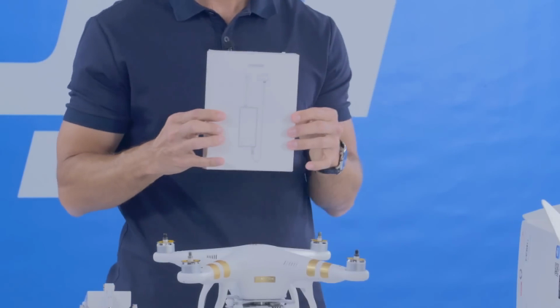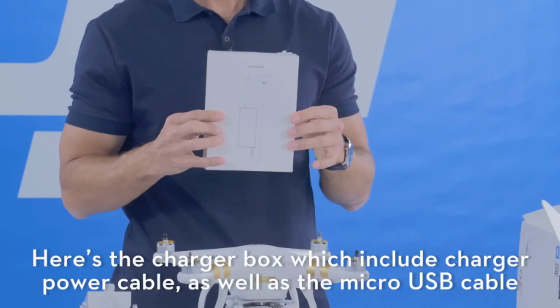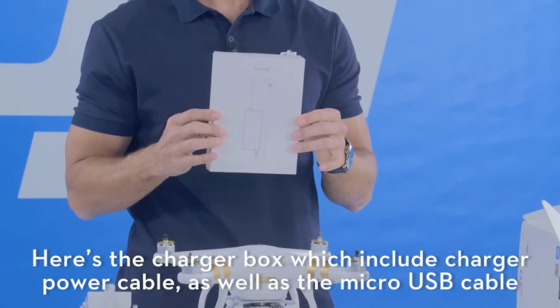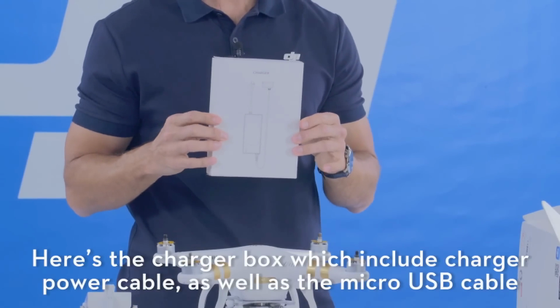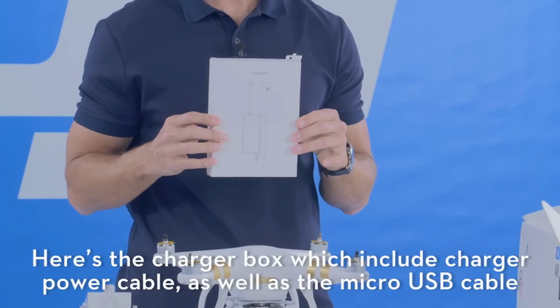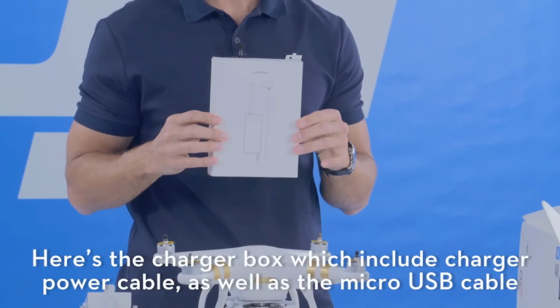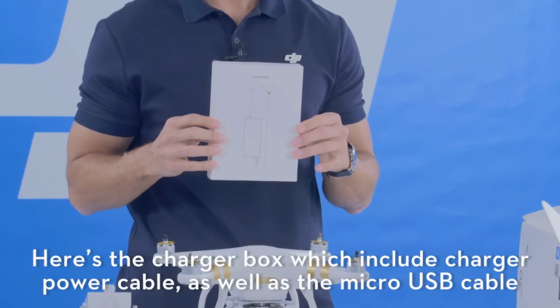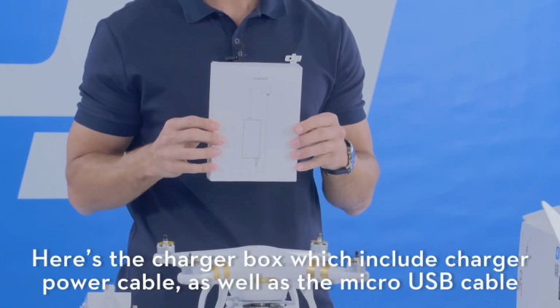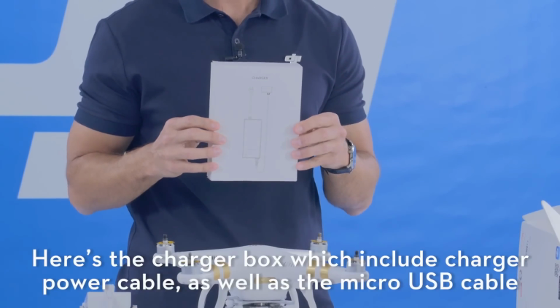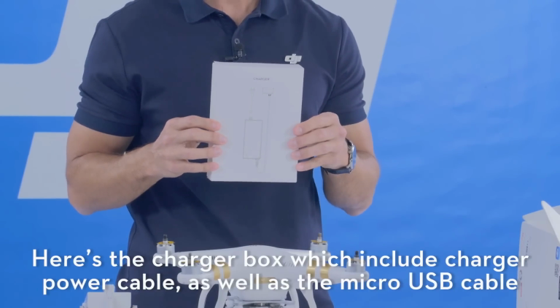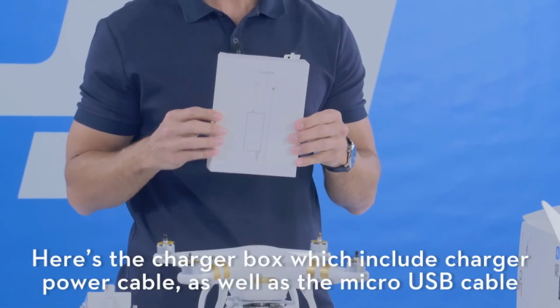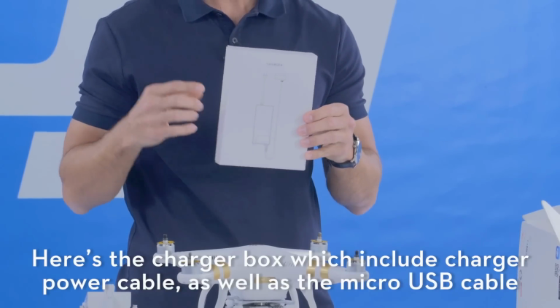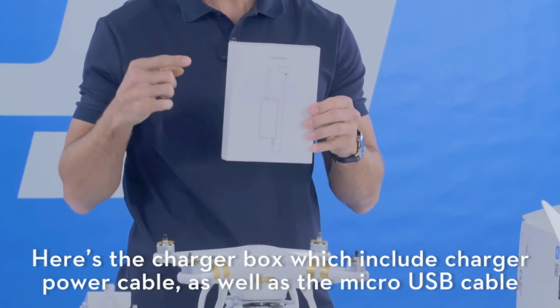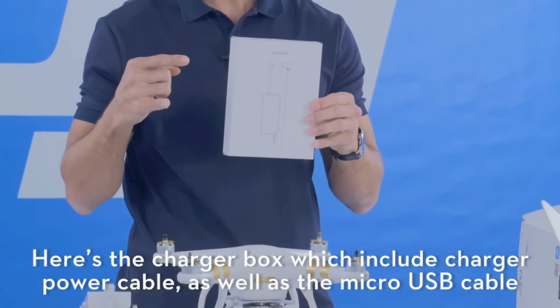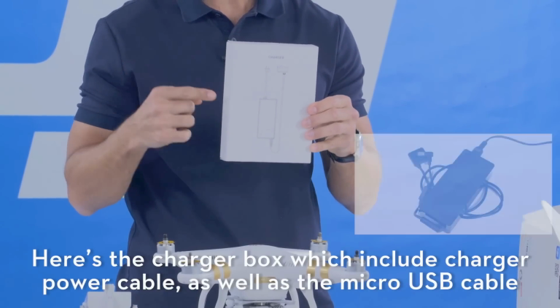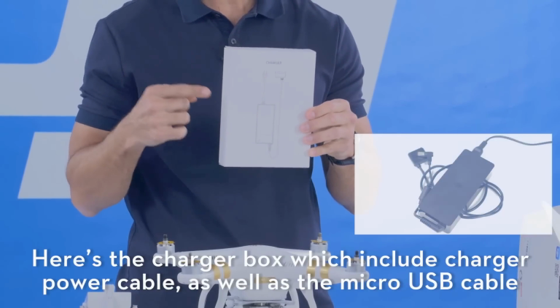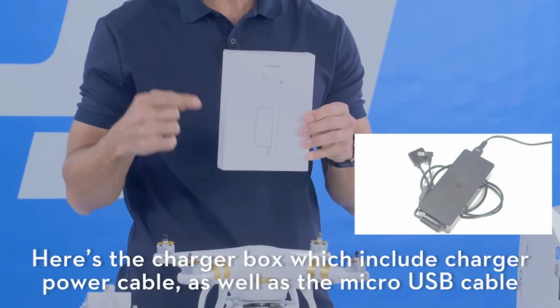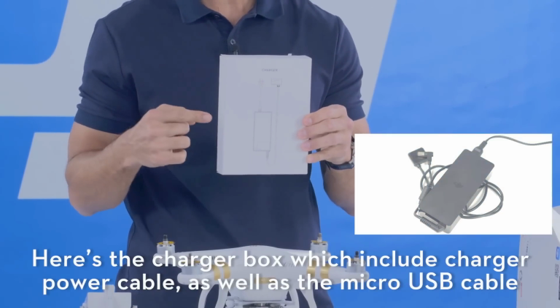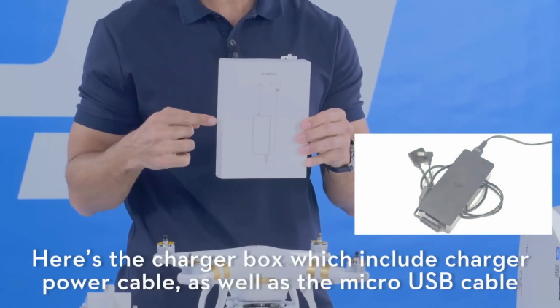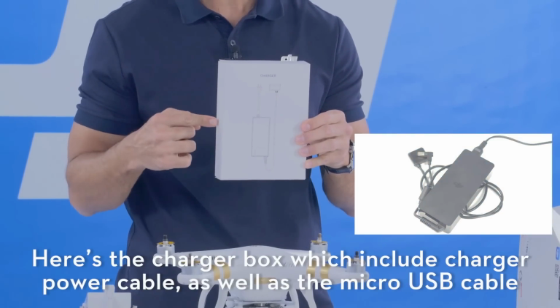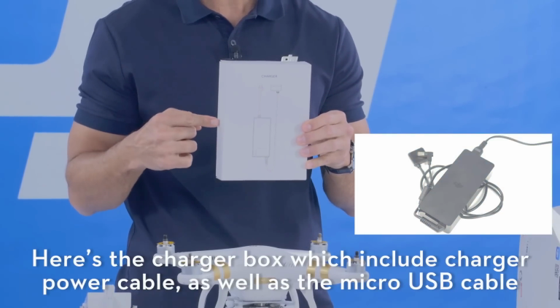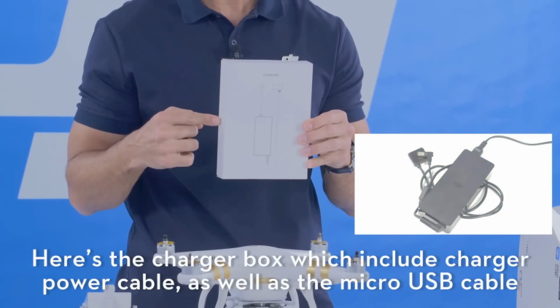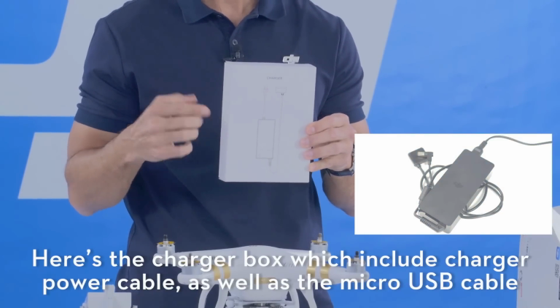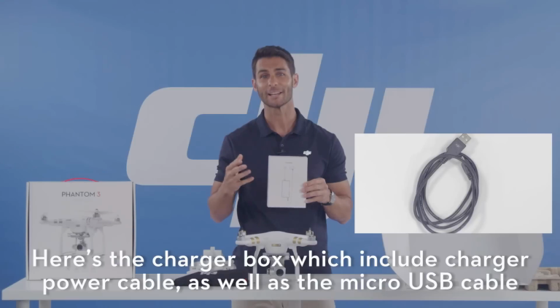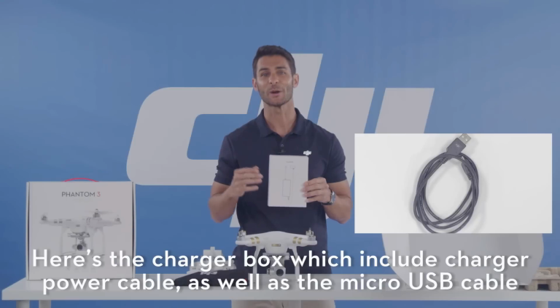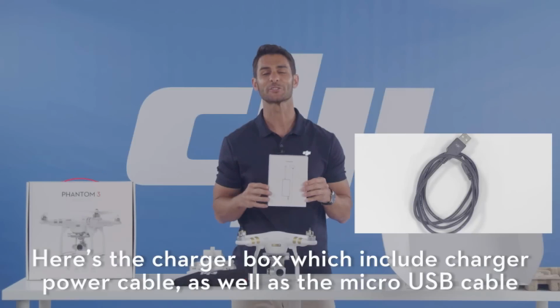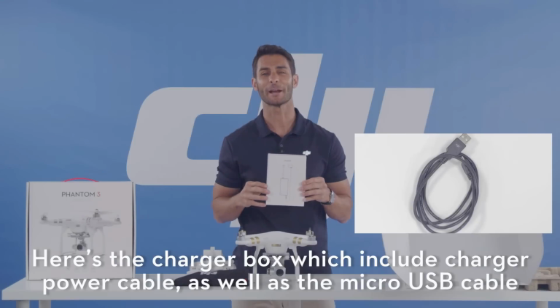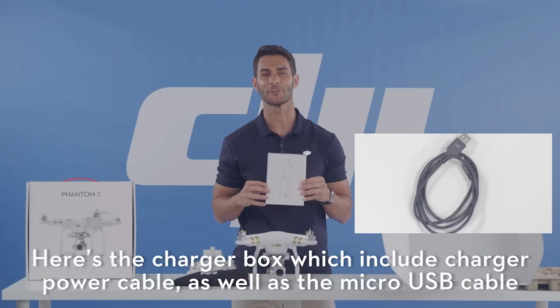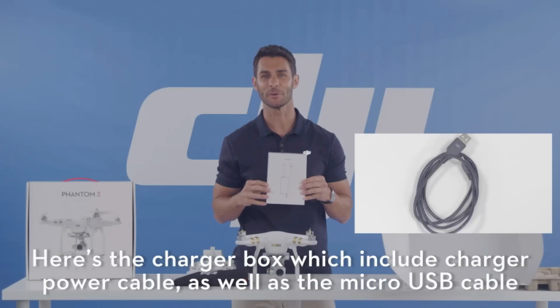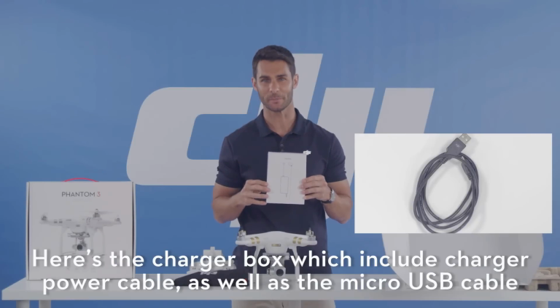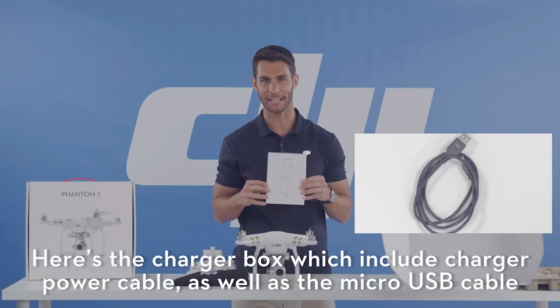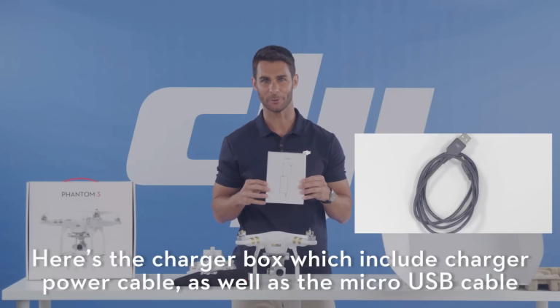Here's your charger box, which includes the charger and power cable, as well as your micro USB cable.